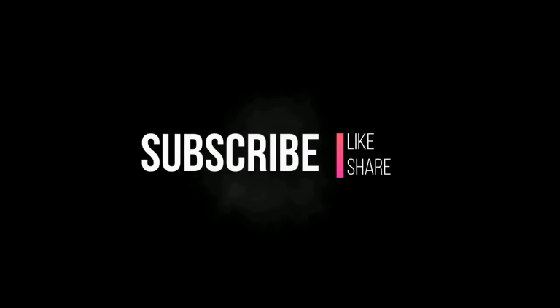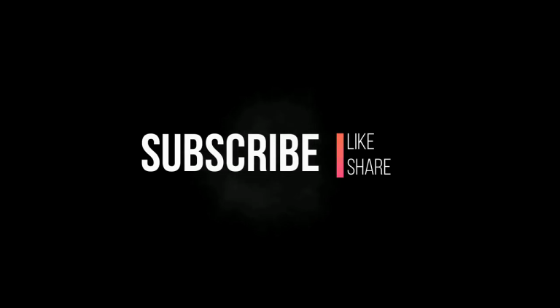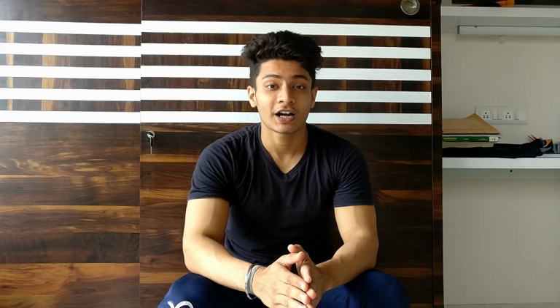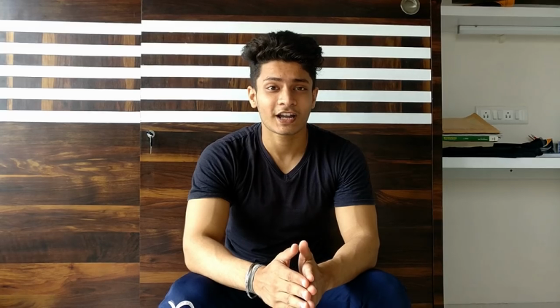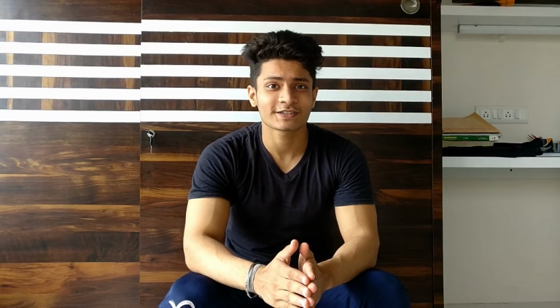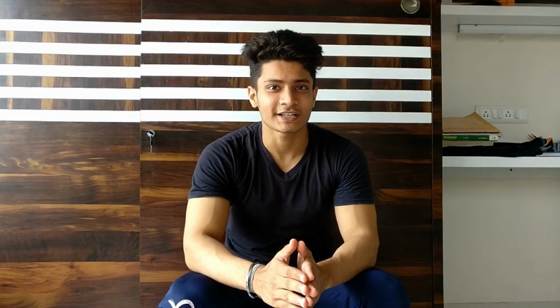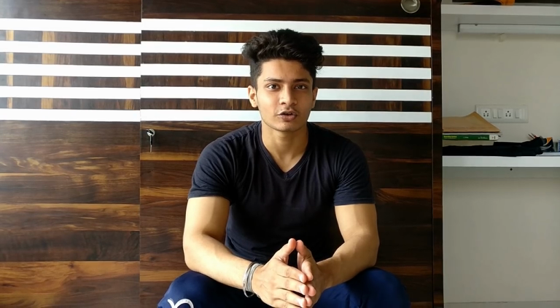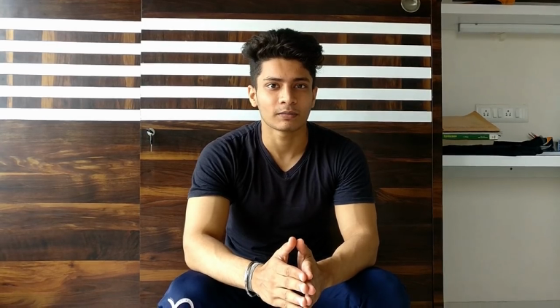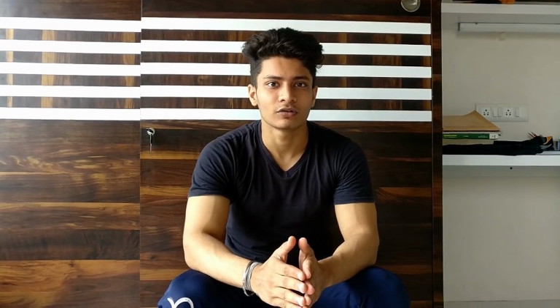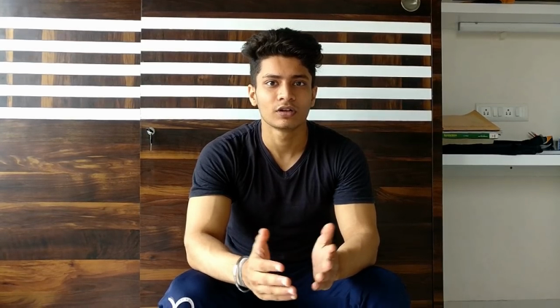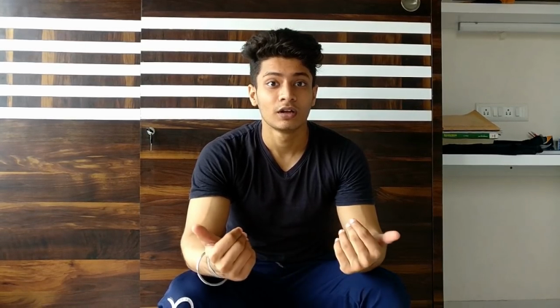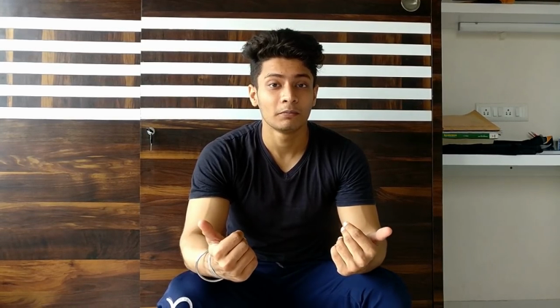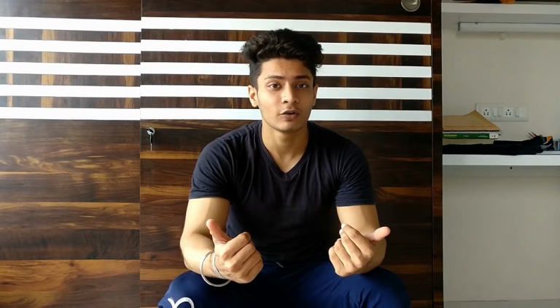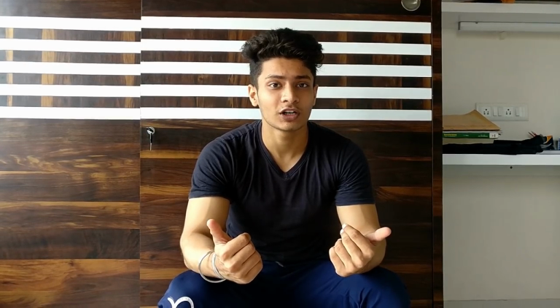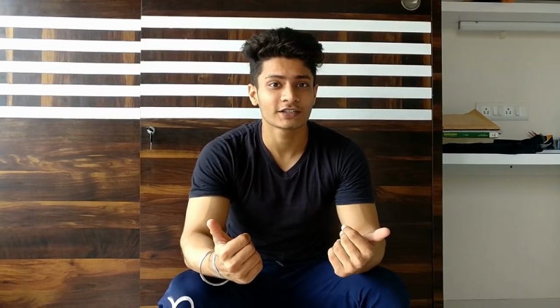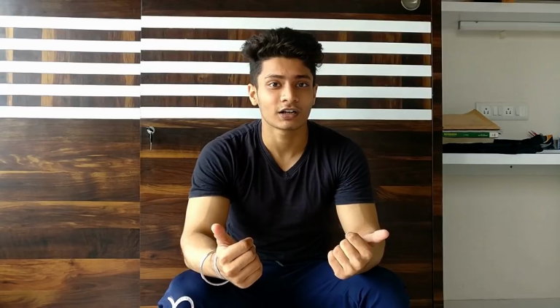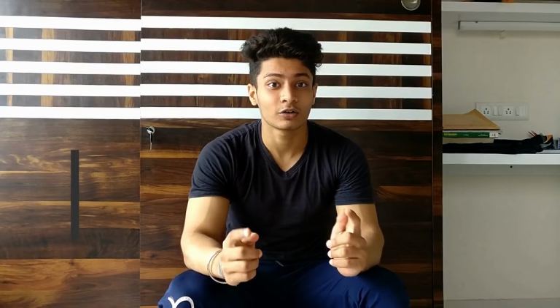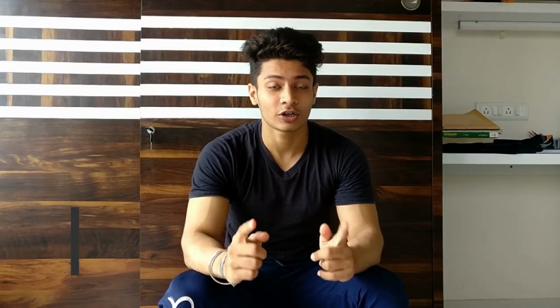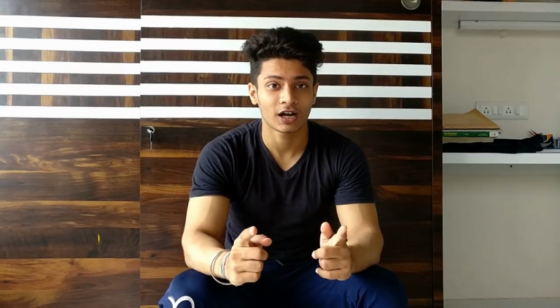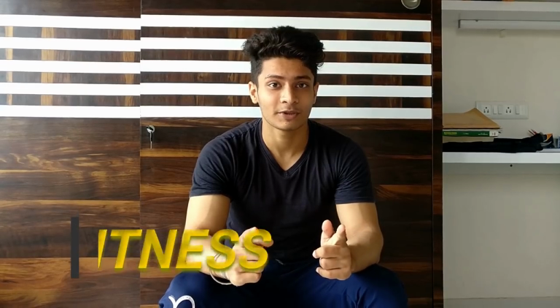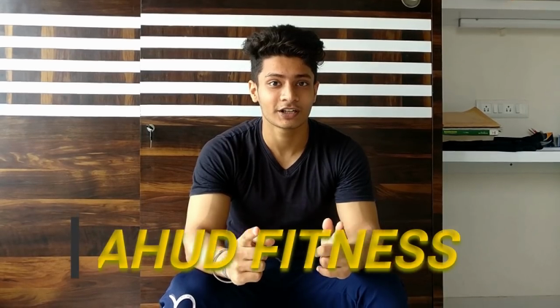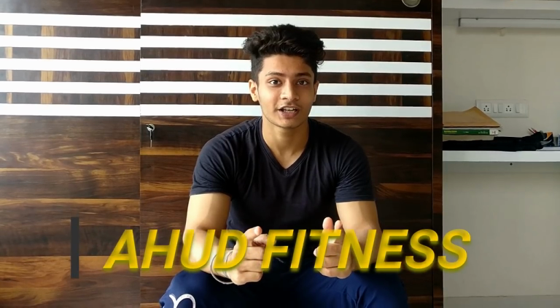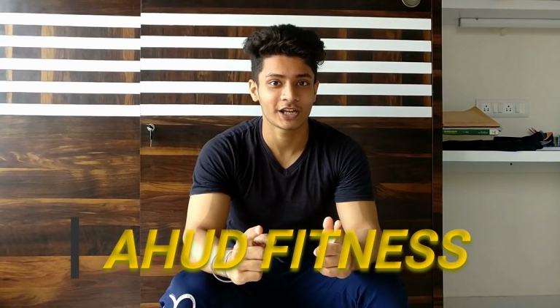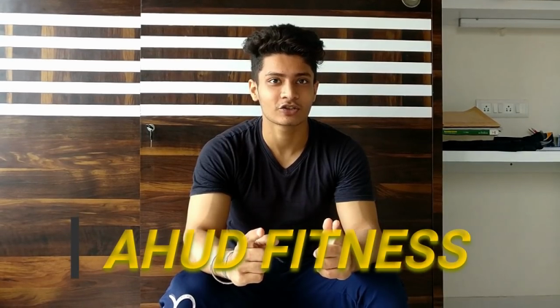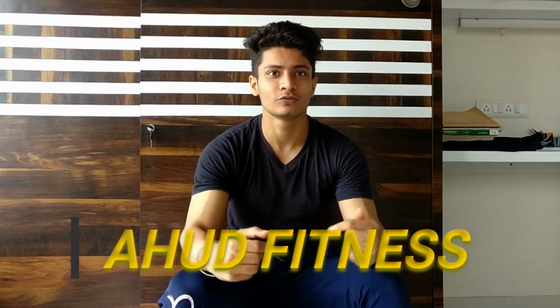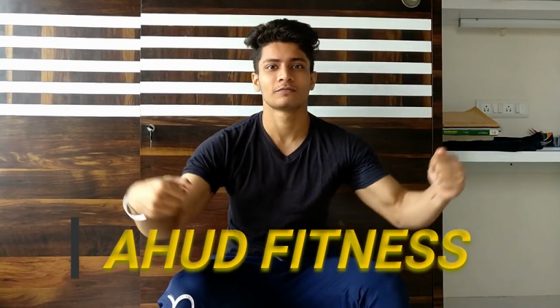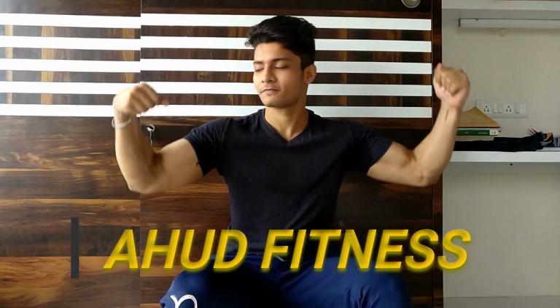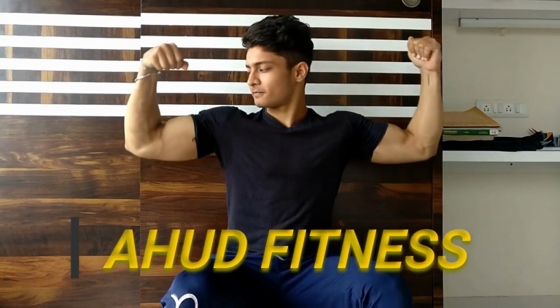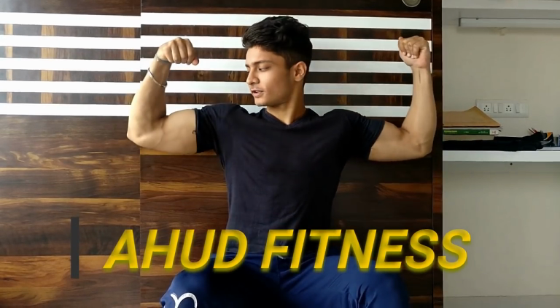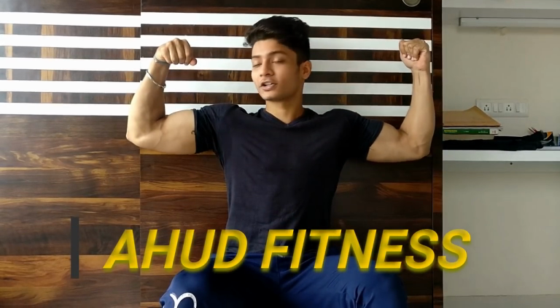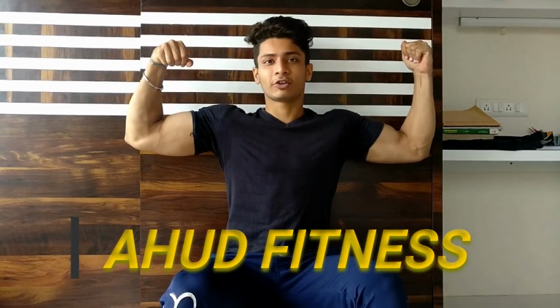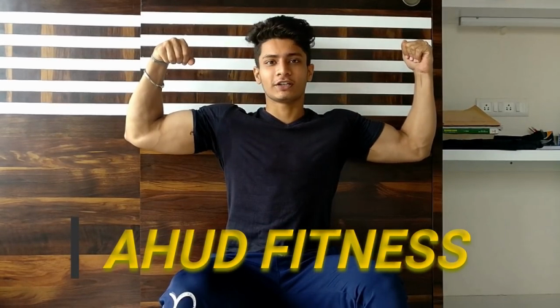Hi guys, how are you? I am Alisha and you are watching AHU D-Fitness.